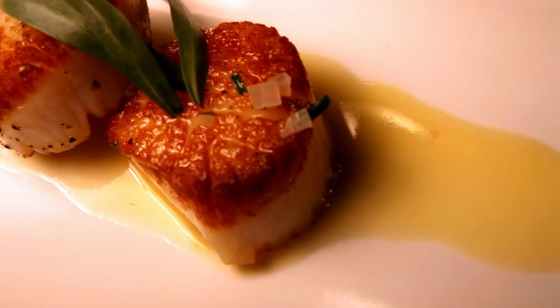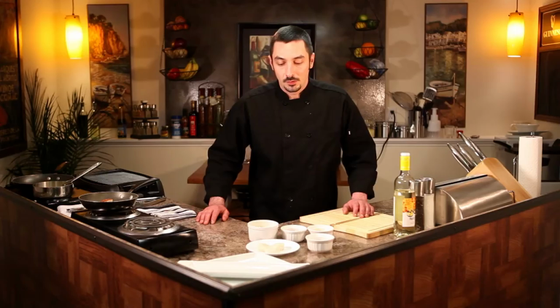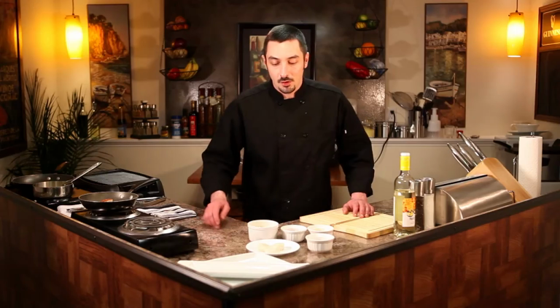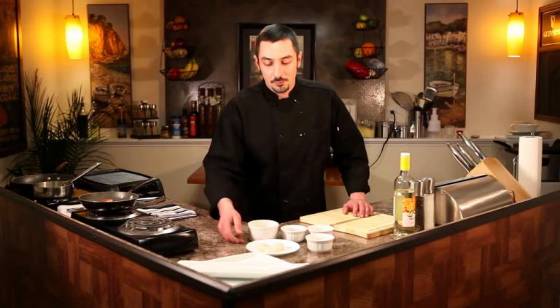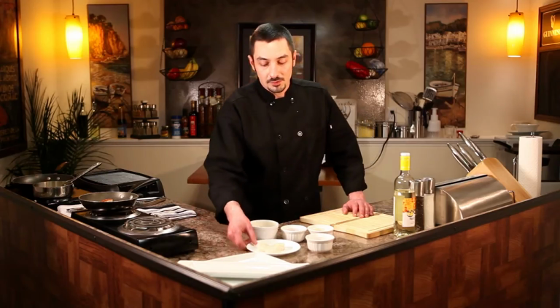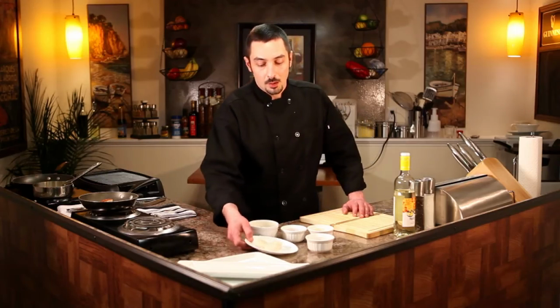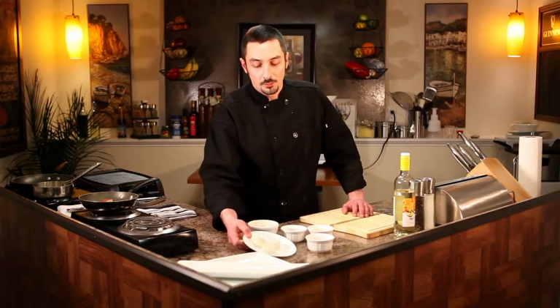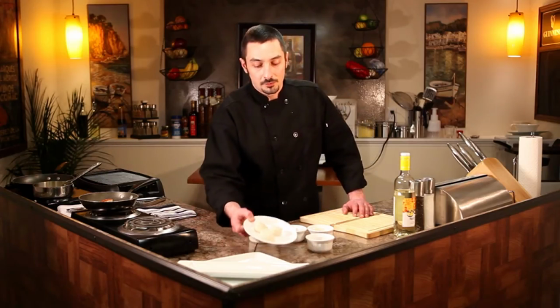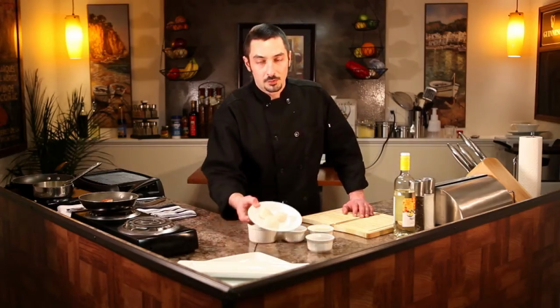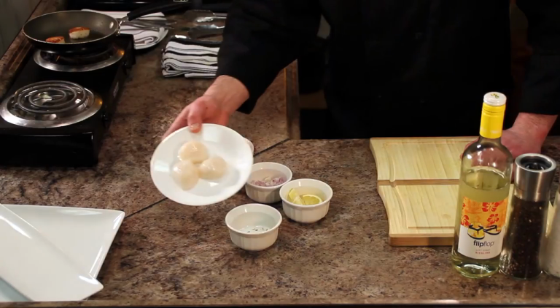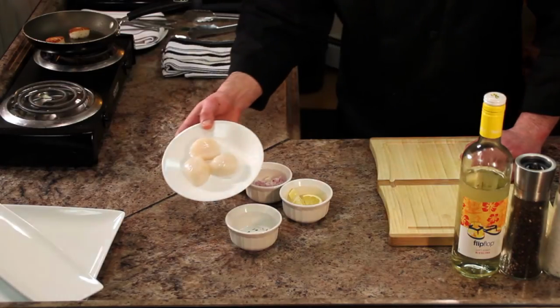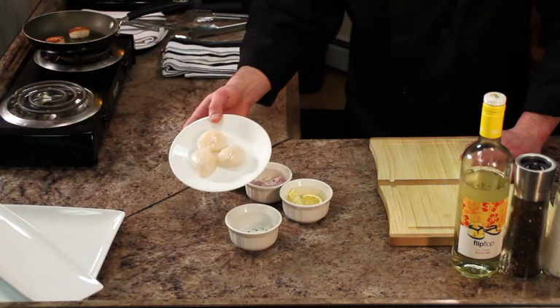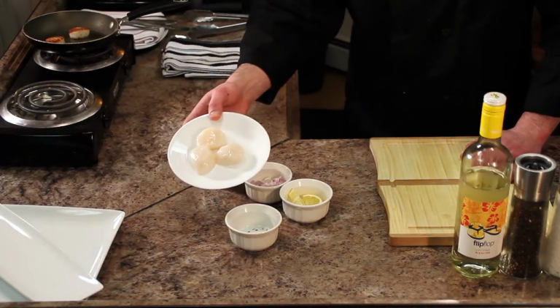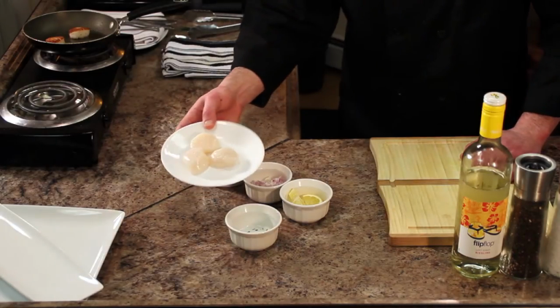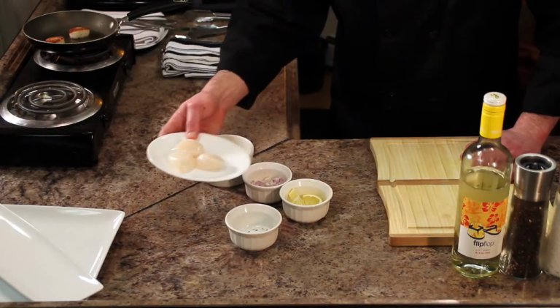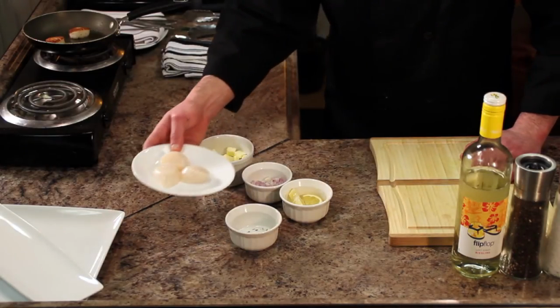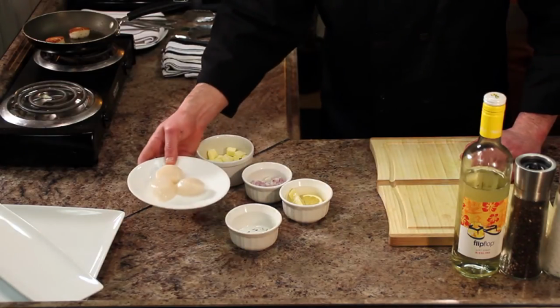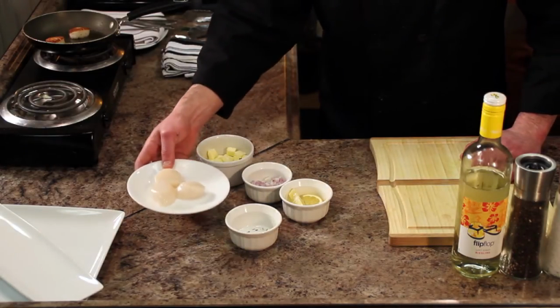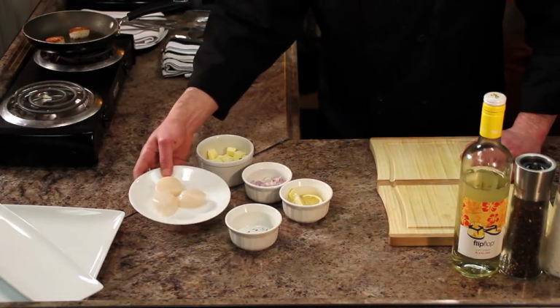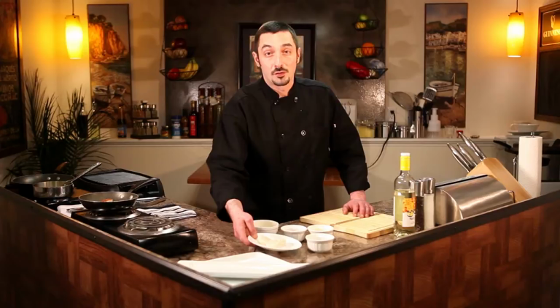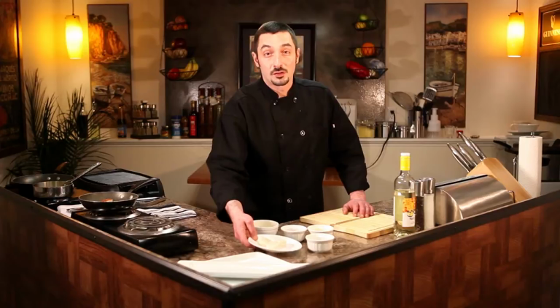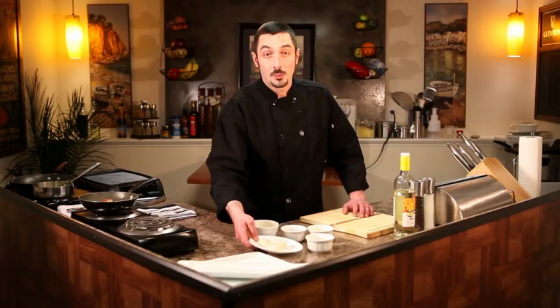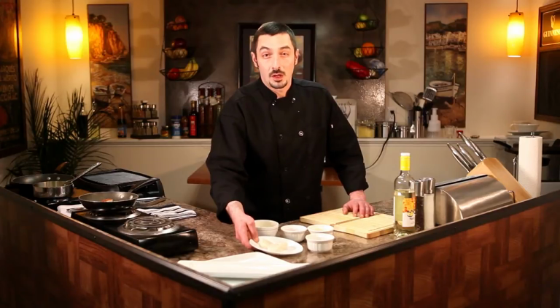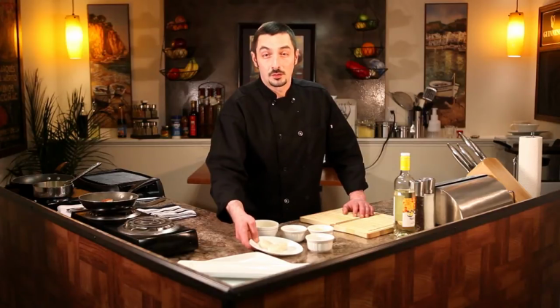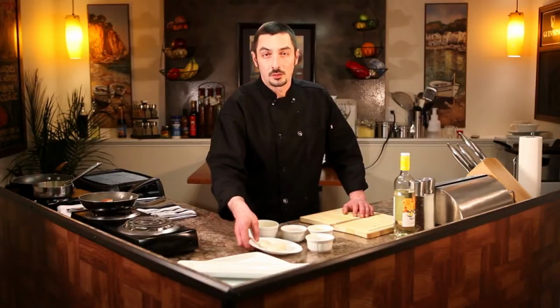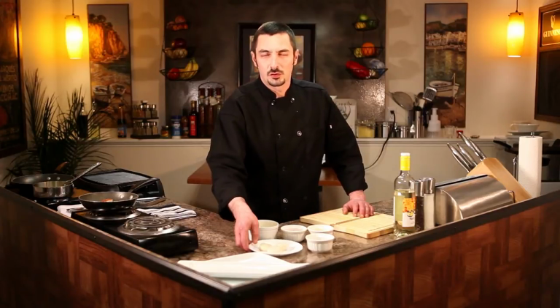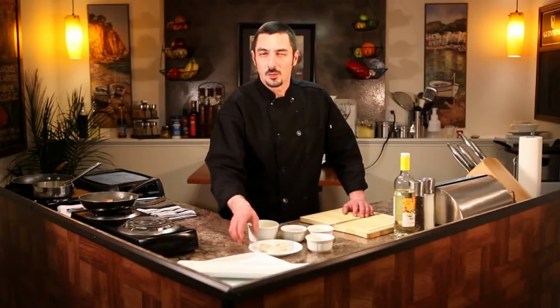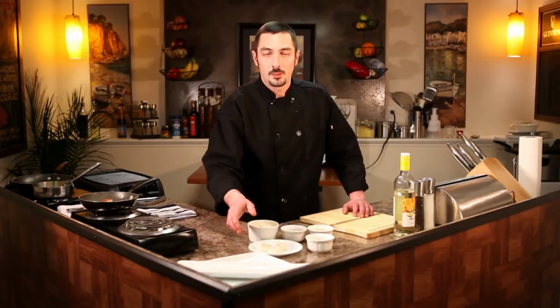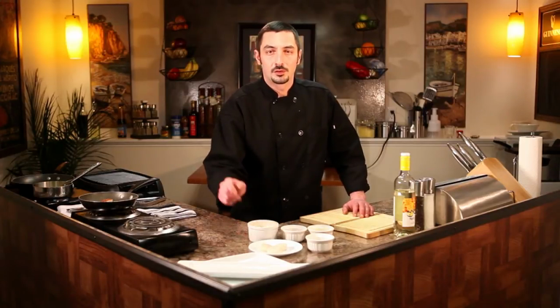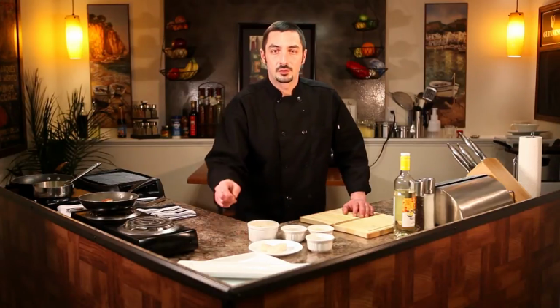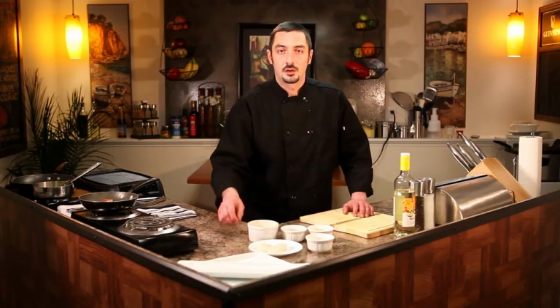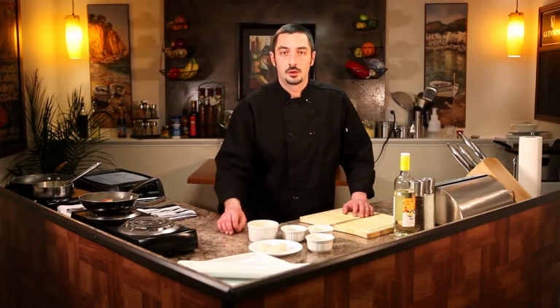Let's start off with the scallops. We've got some beautiful sea scallops that we're going to sear off in a nice hot pan, a little salt and pepper, and a touch of olive oil.